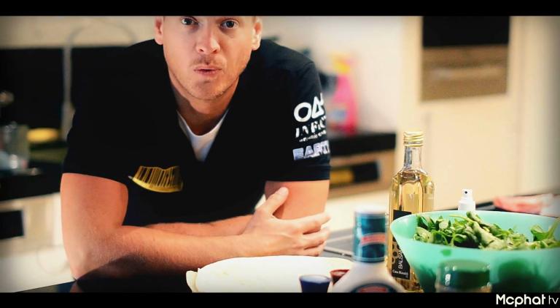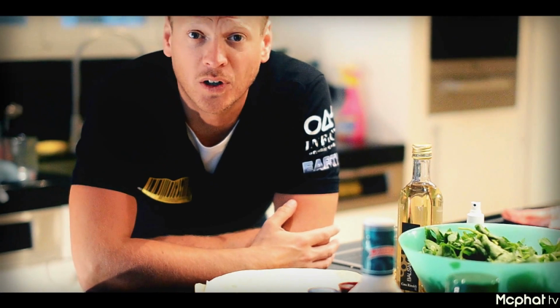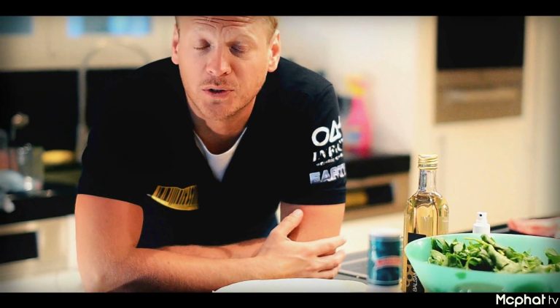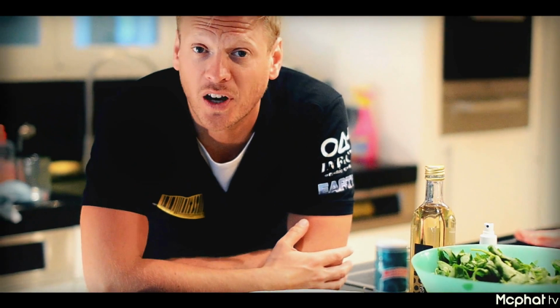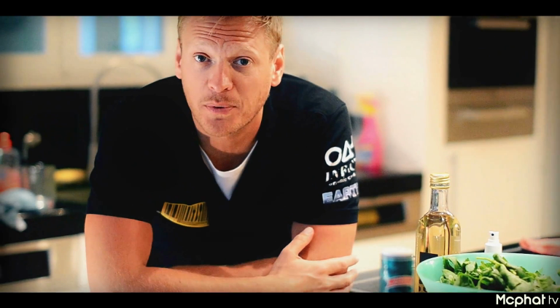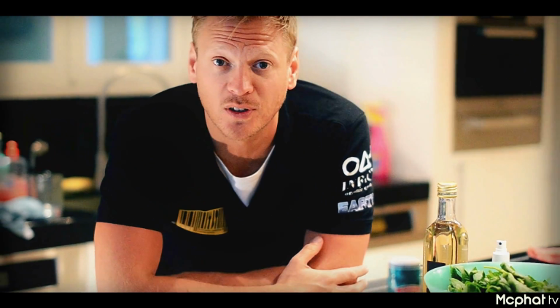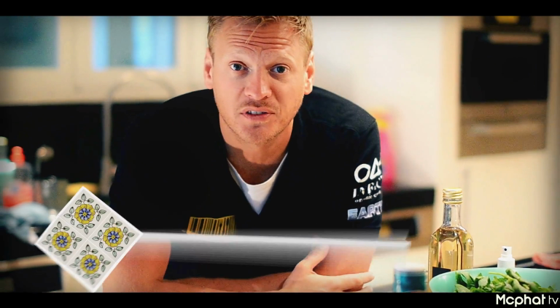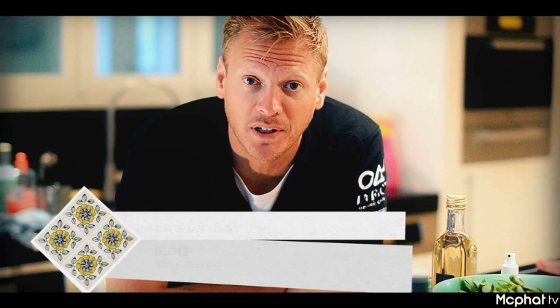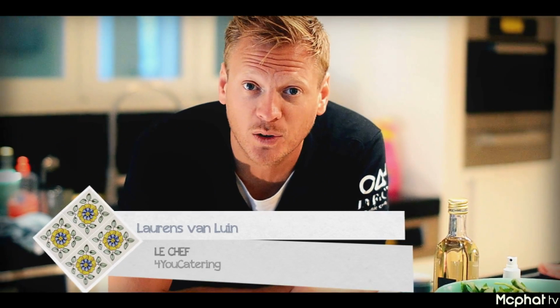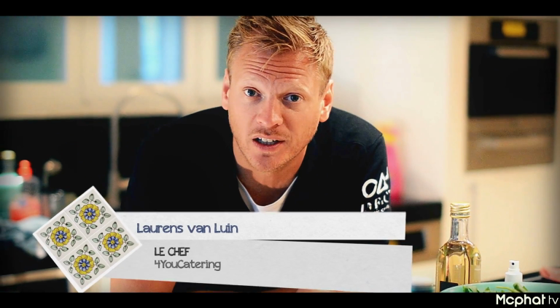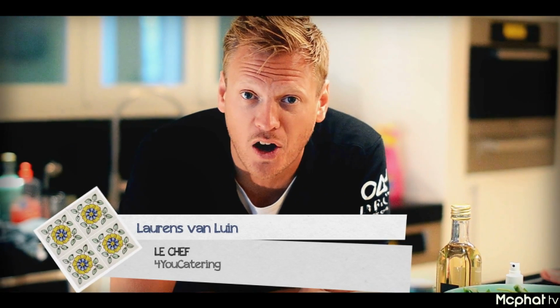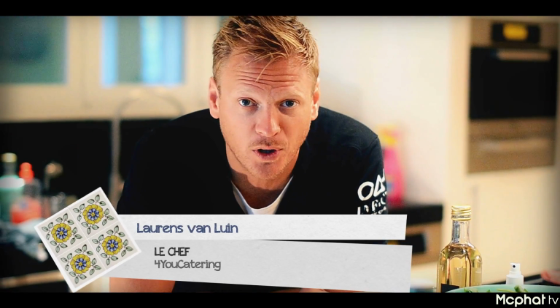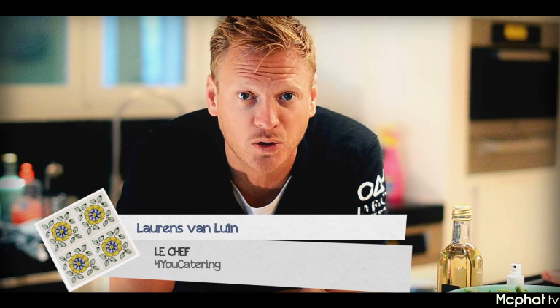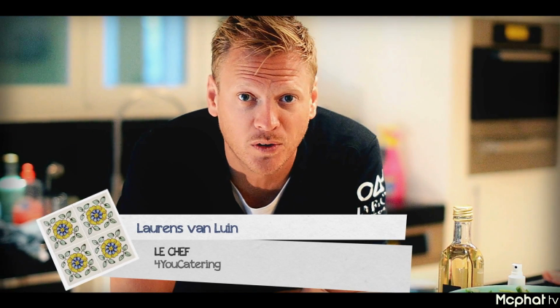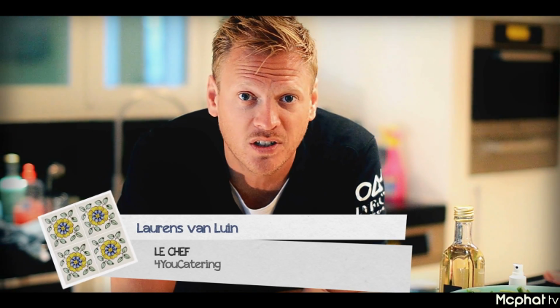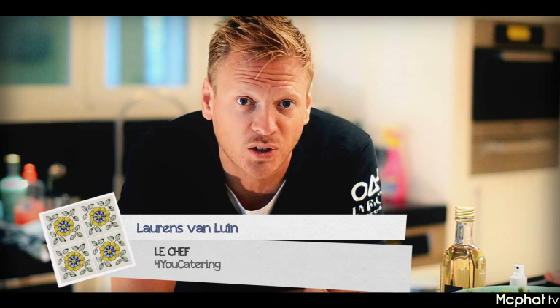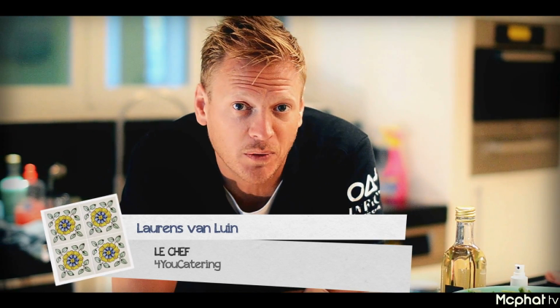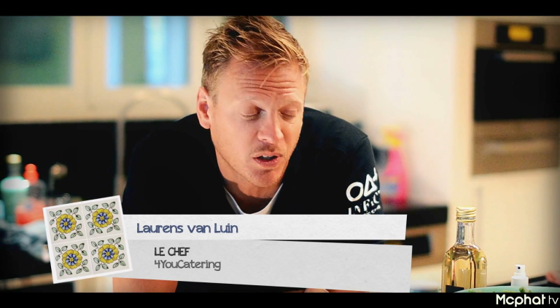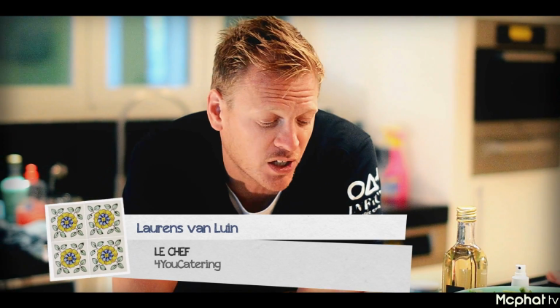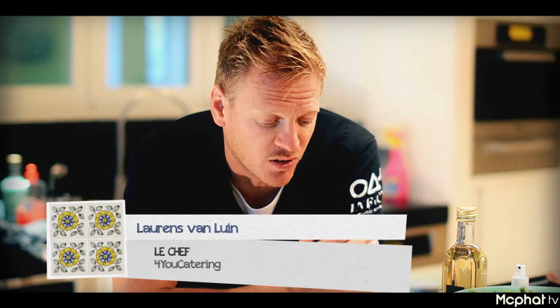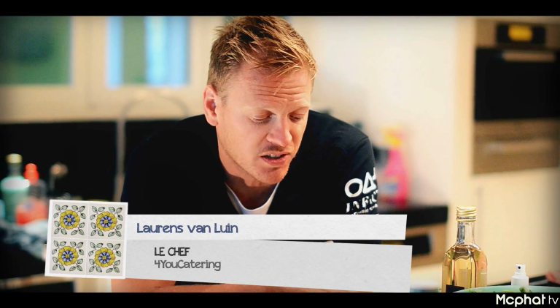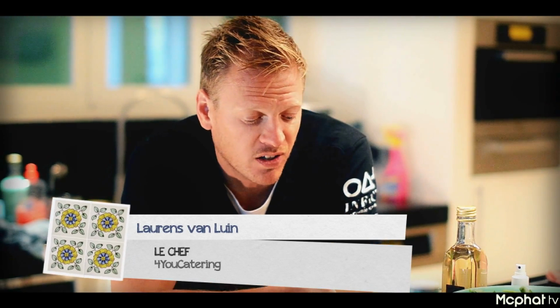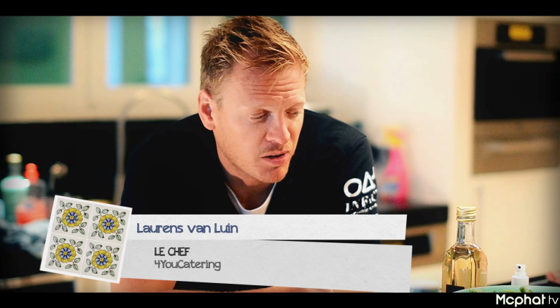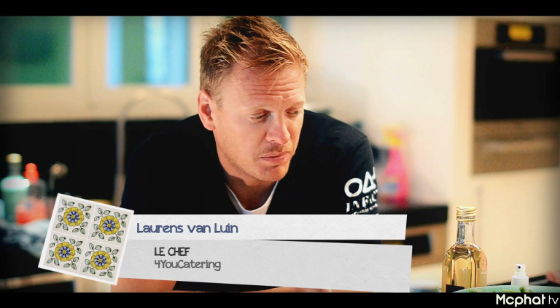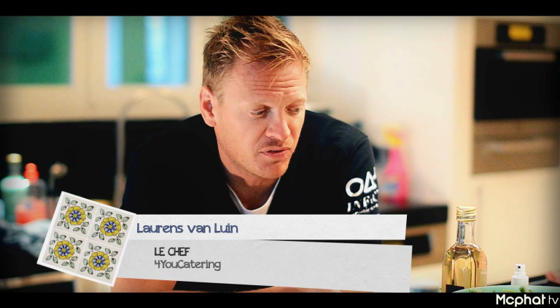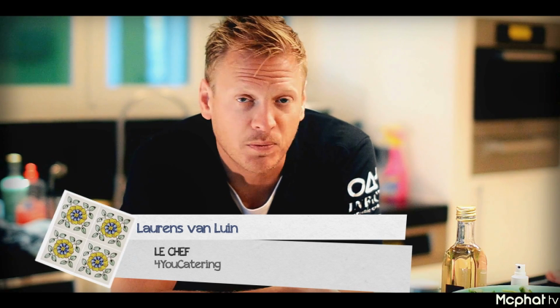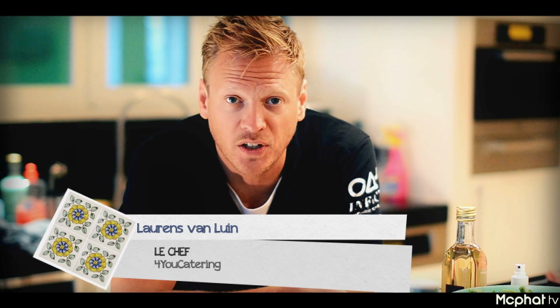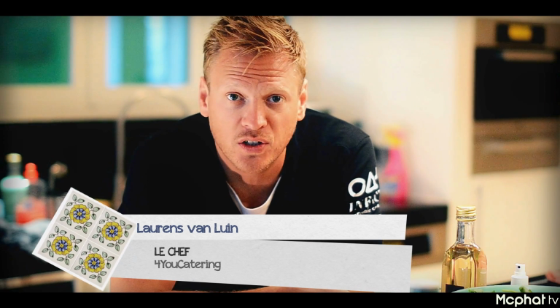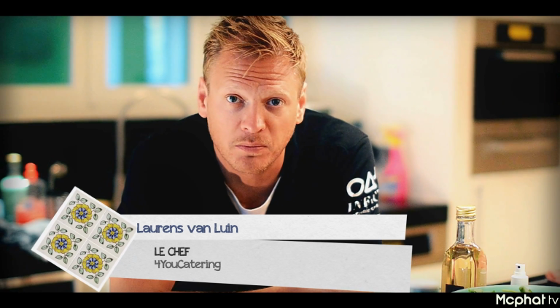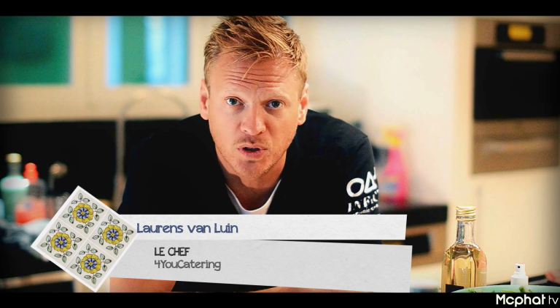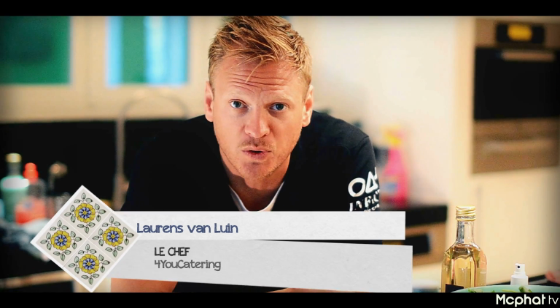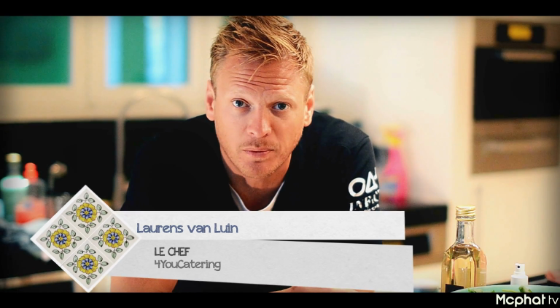Welcome to another episode of 10 Minute Cooking. I'm your host Lawrence, and today we're going to make you a nice beef spinach blue cheese wrap.